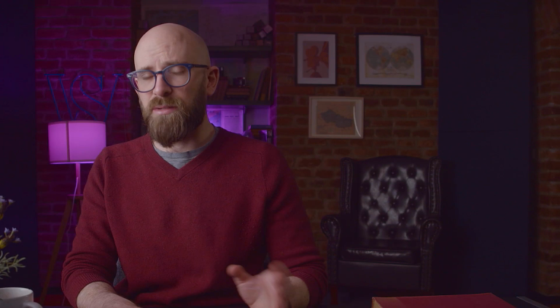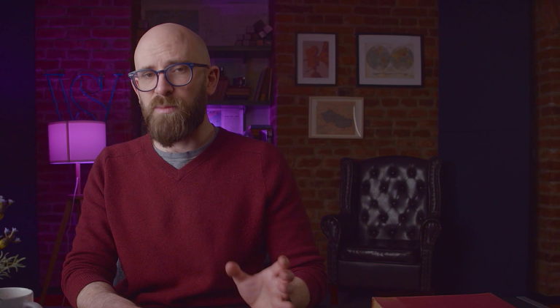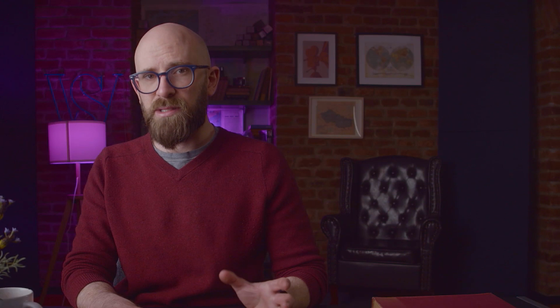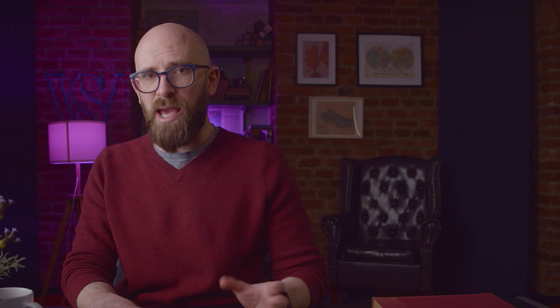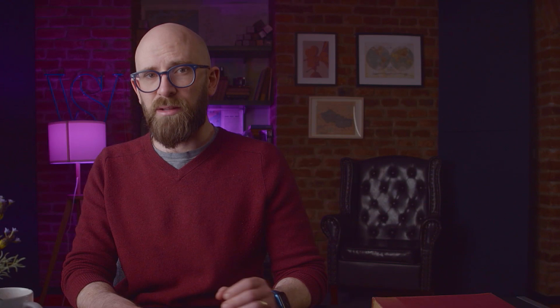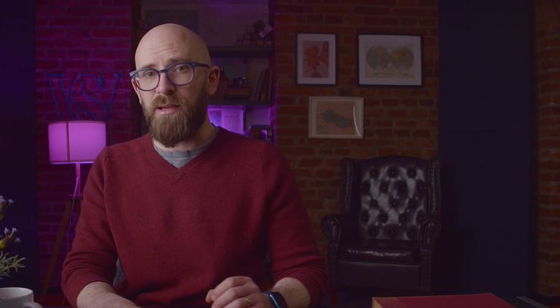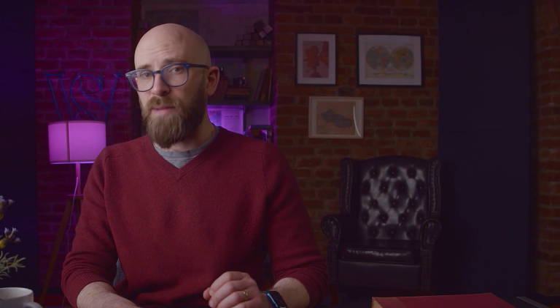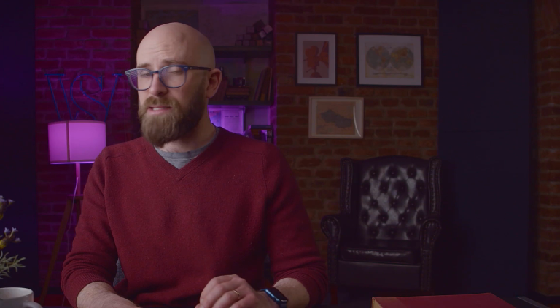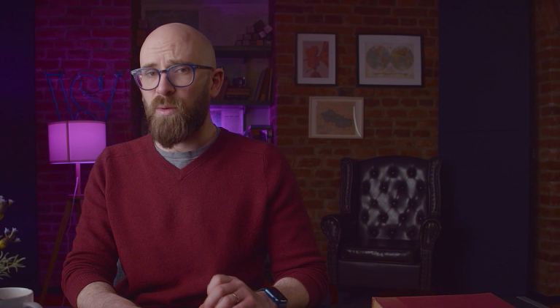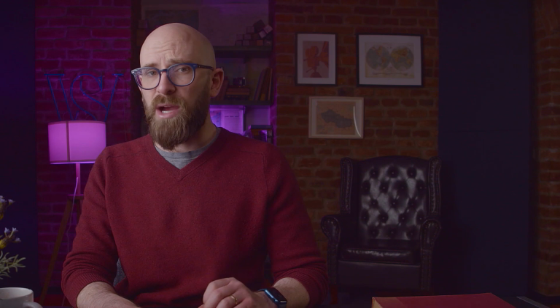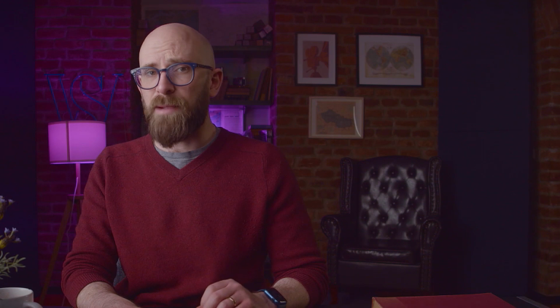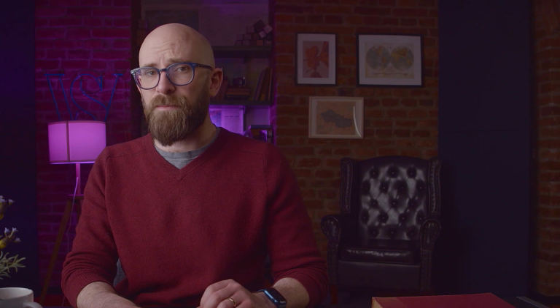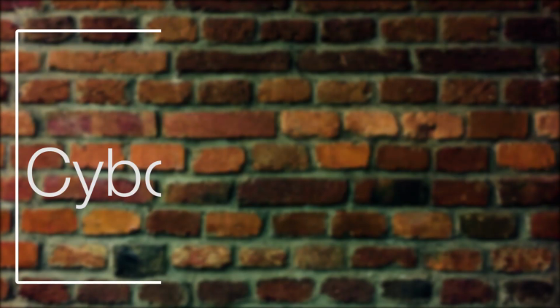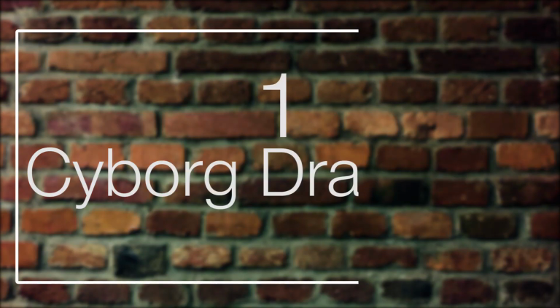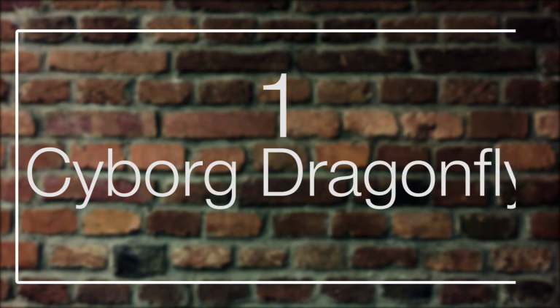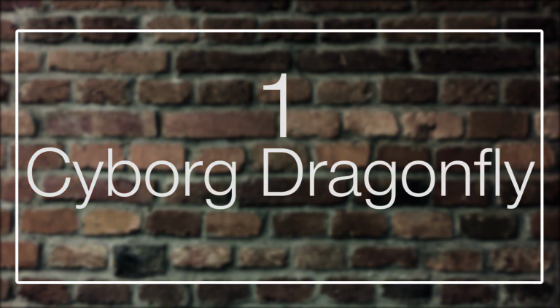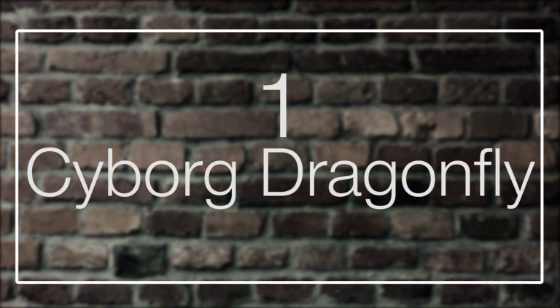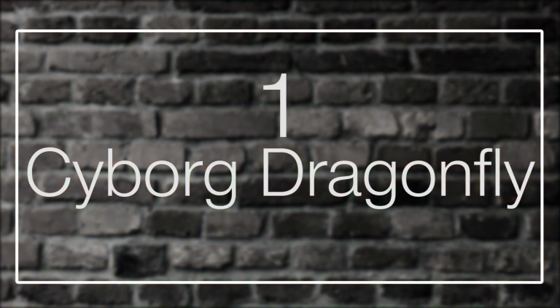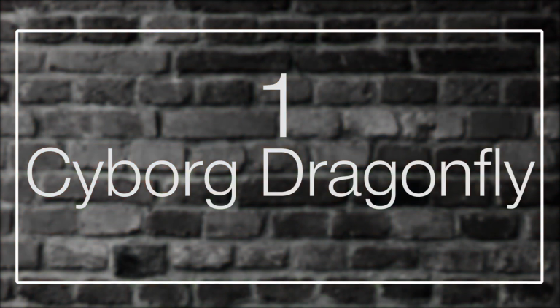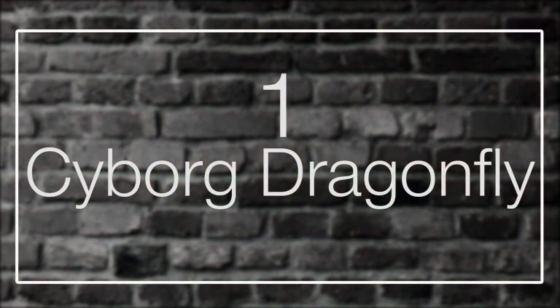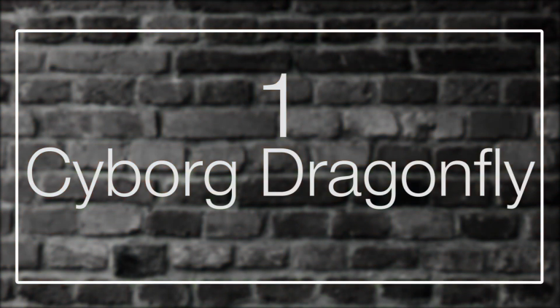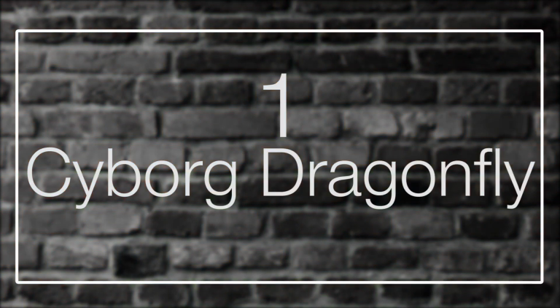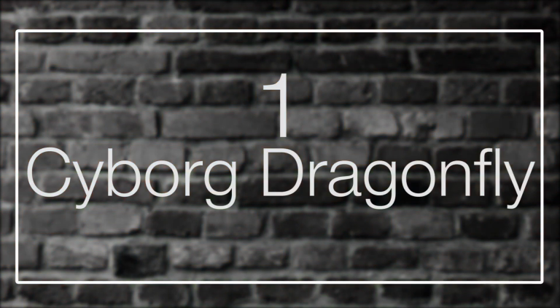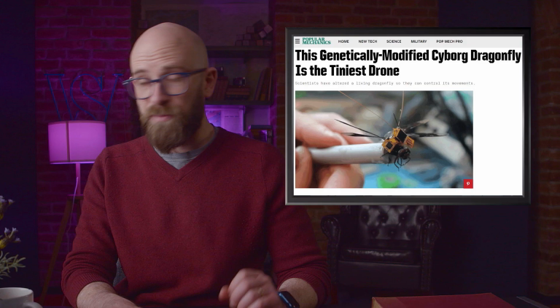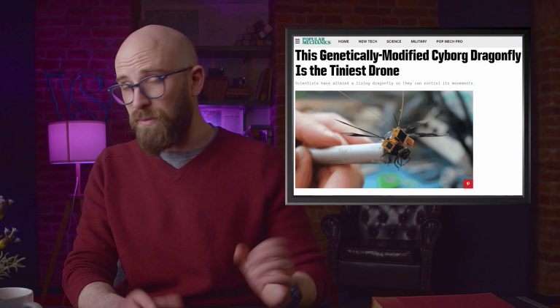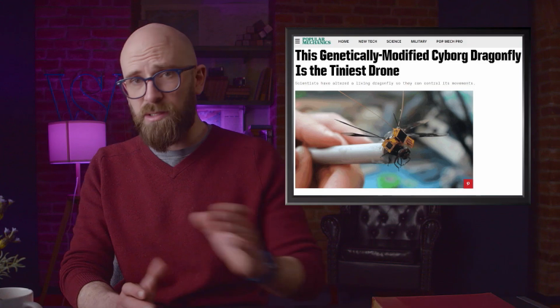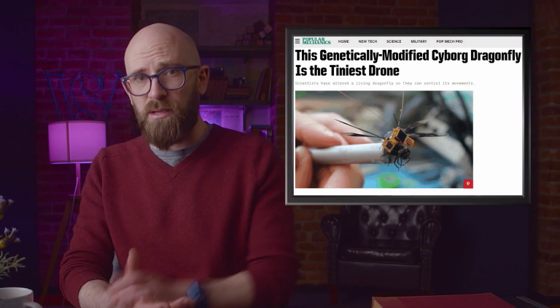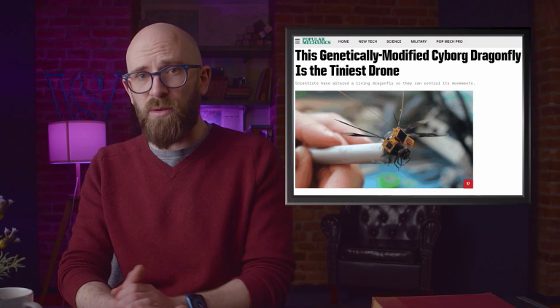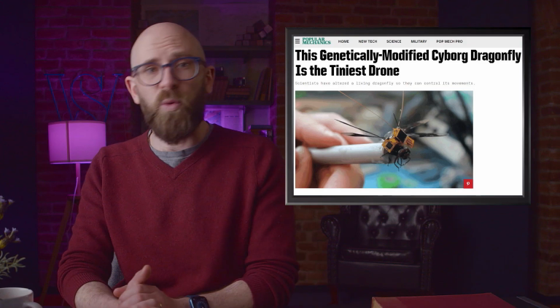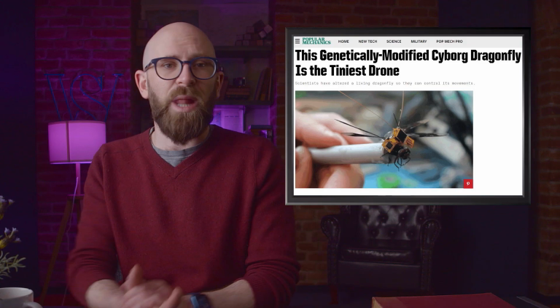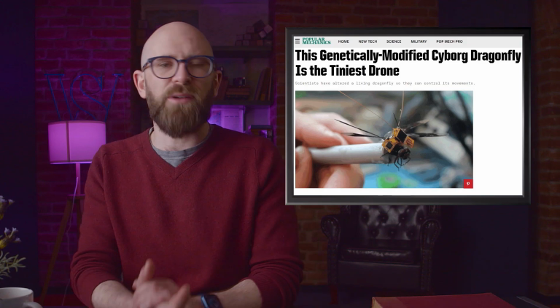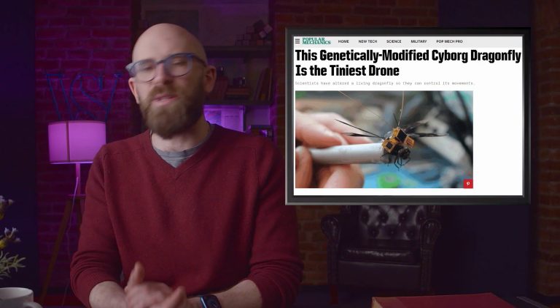Nine years after Canadian scientists made the first two spider goats, there was another facility overseeing 20 of them. It's still small scale, but it hasn't gone away. Number one: cyborg dragonfly.